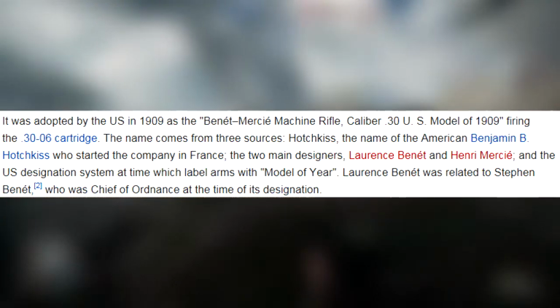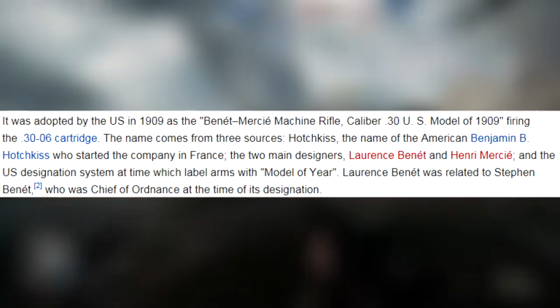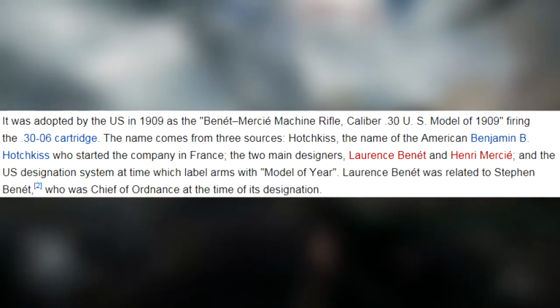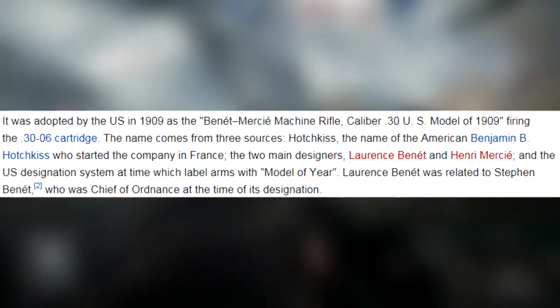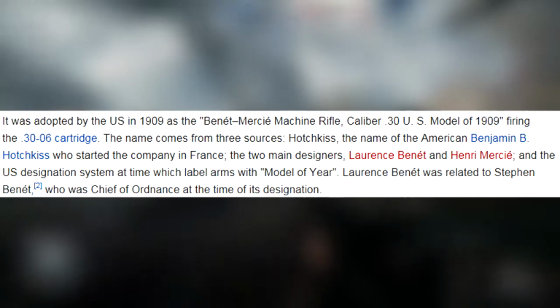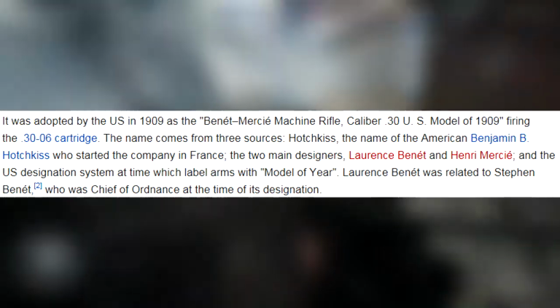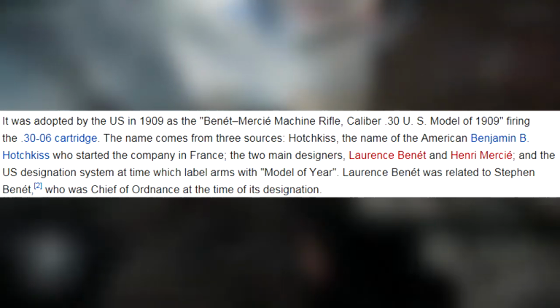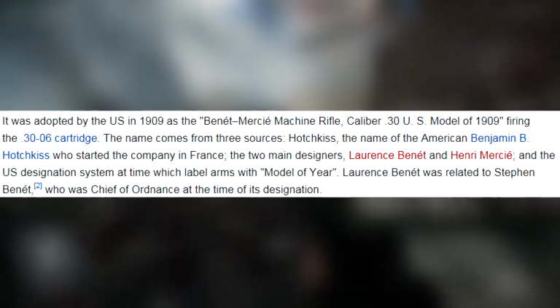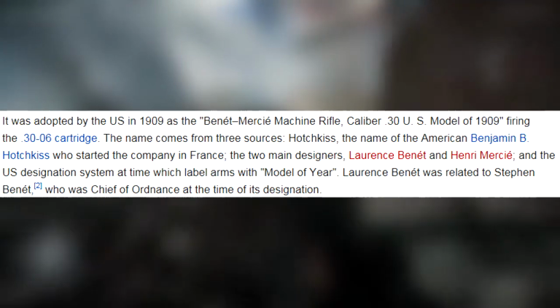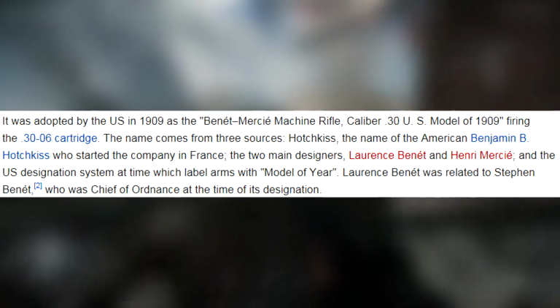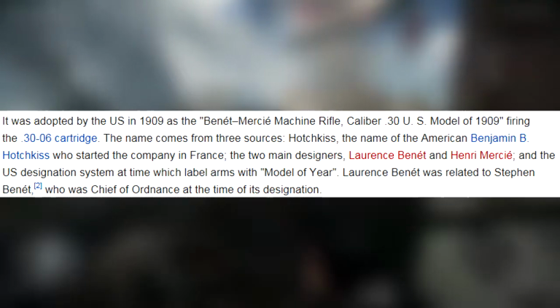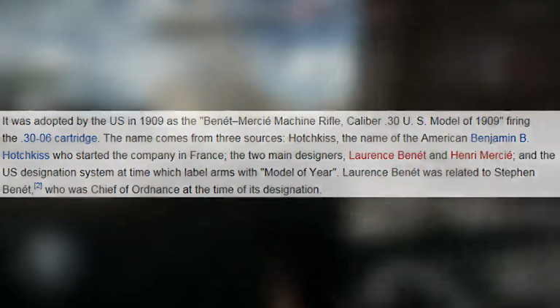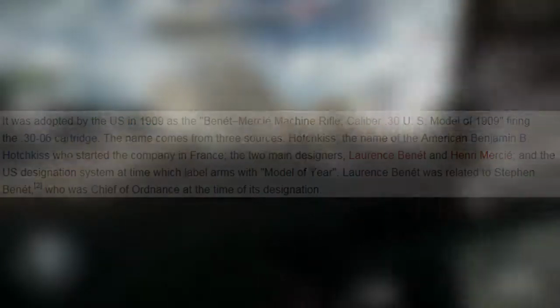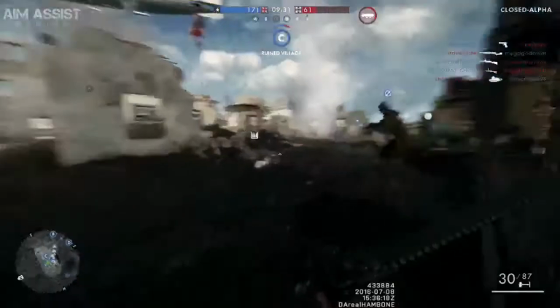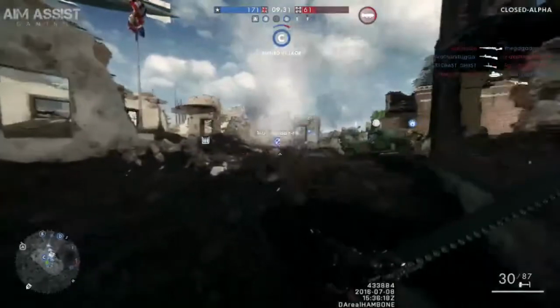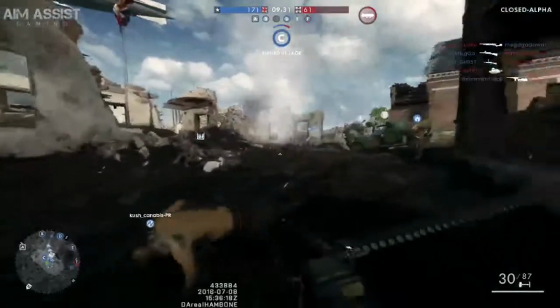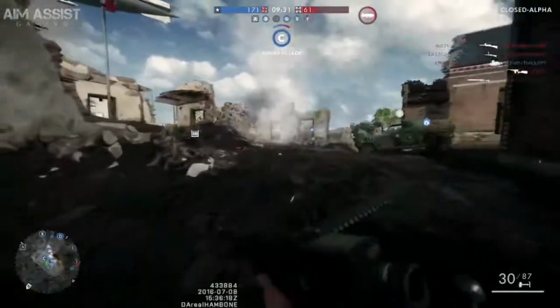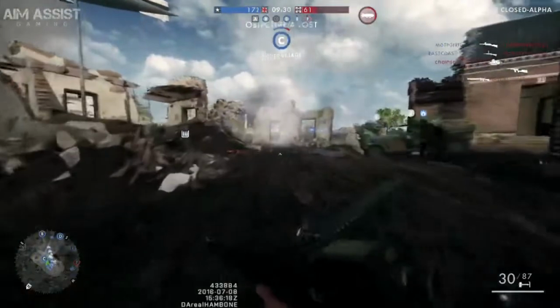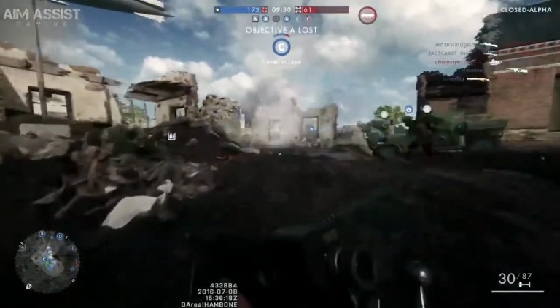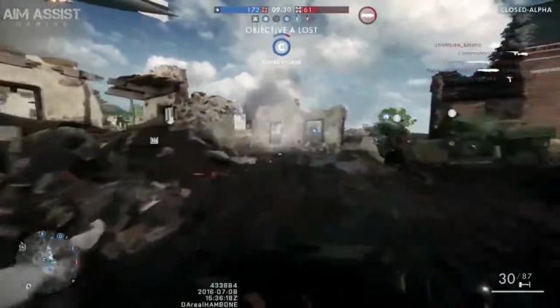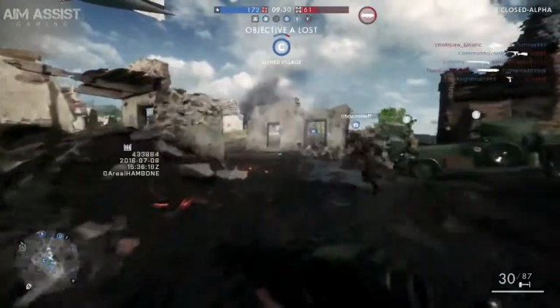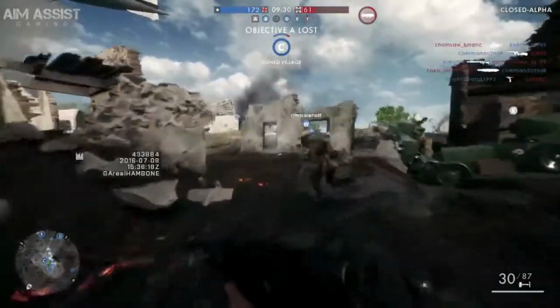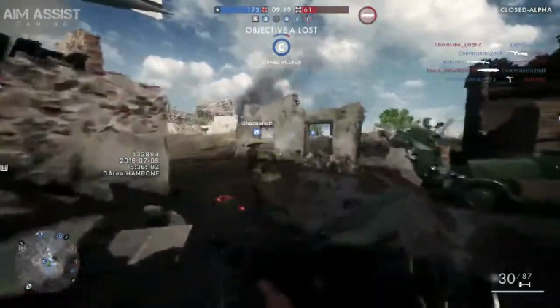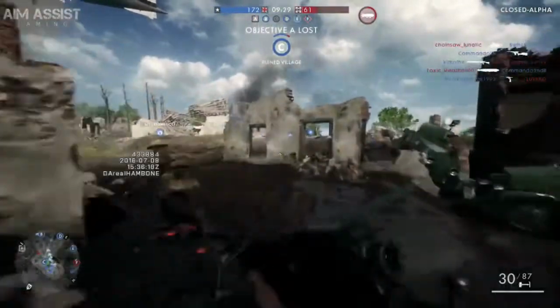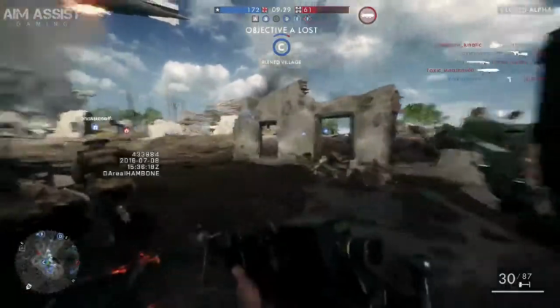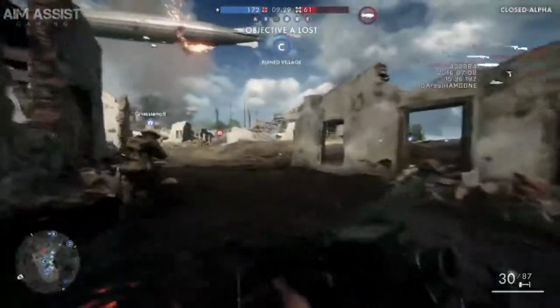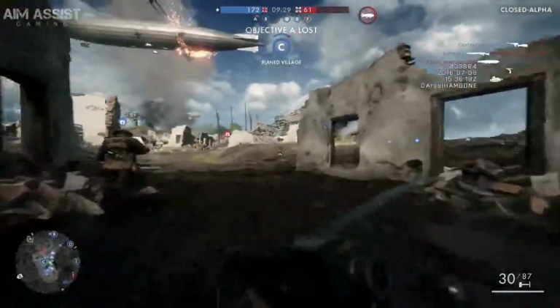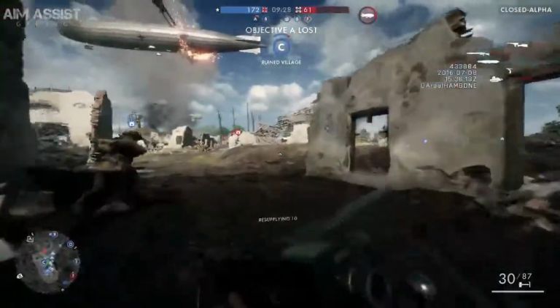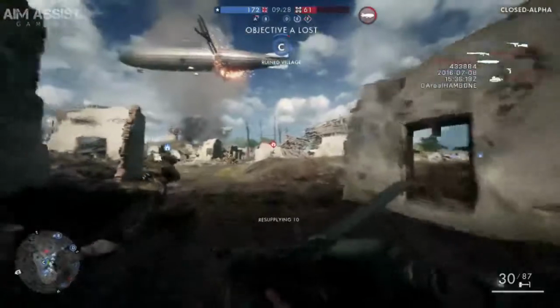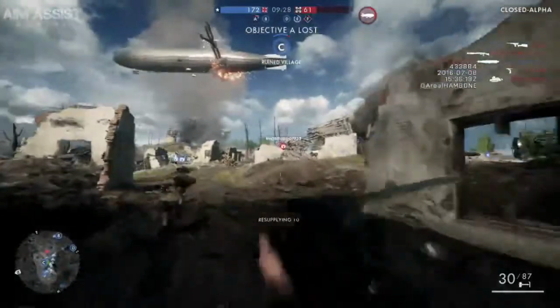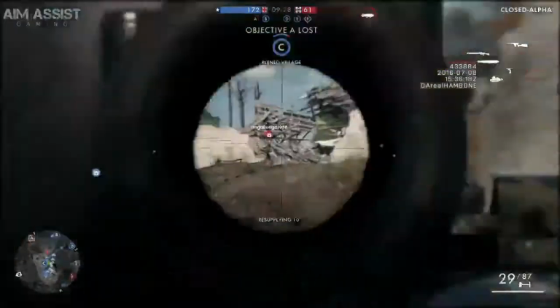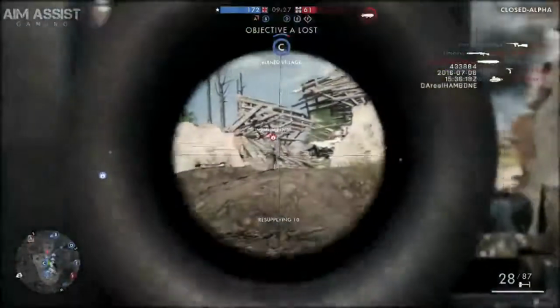The U.S. designation system at the end — which is the model number — is why we always see 'M whatever.' The Benet-Mercie was gas operated and air cooled.